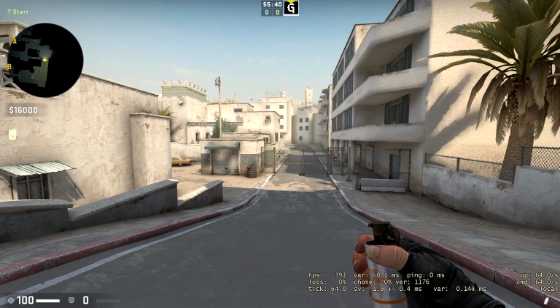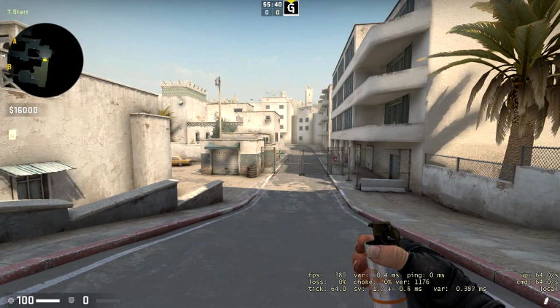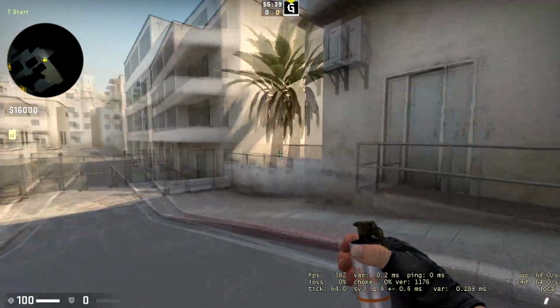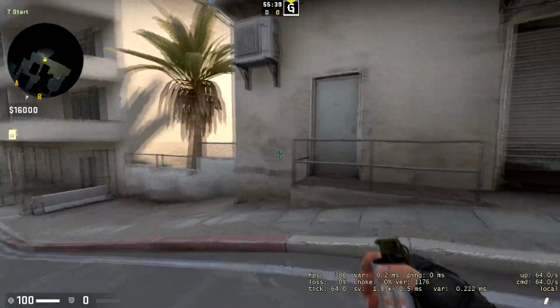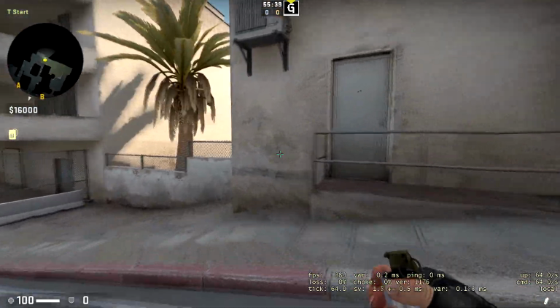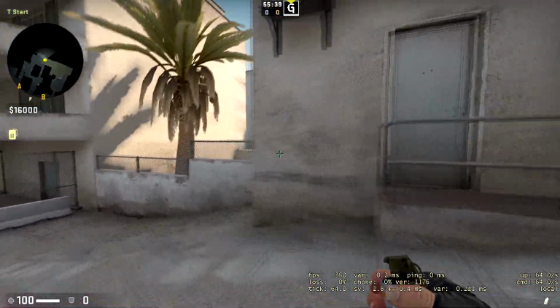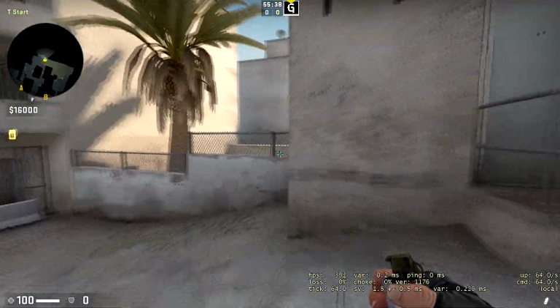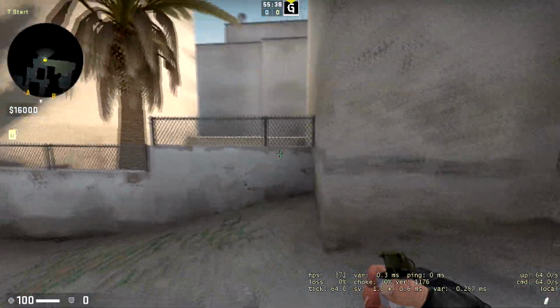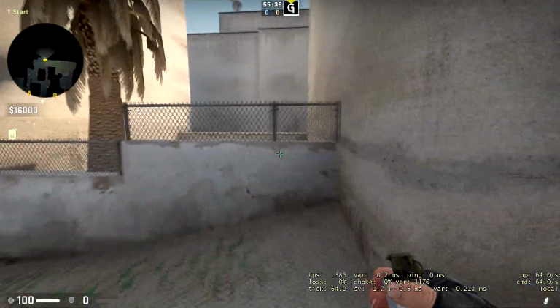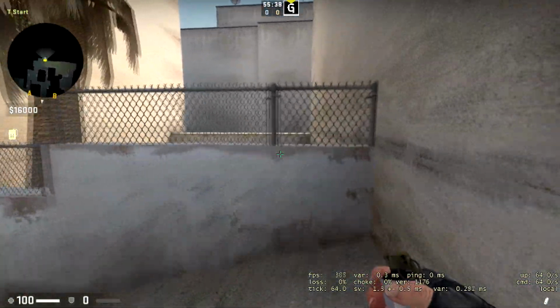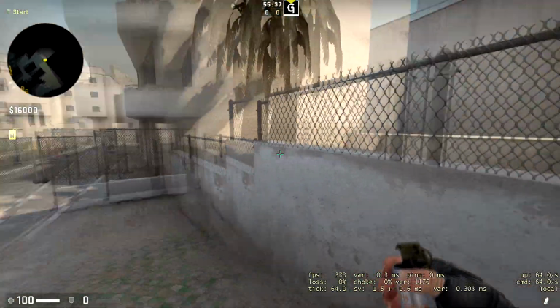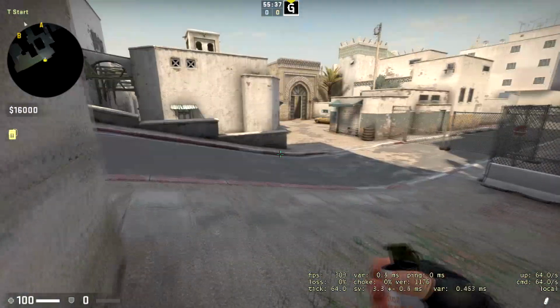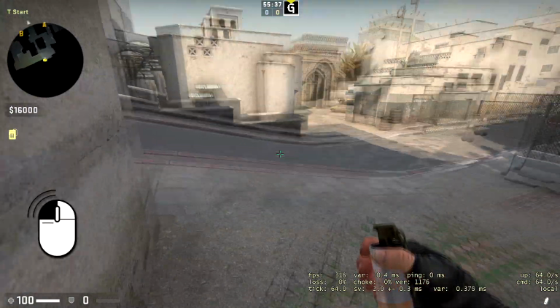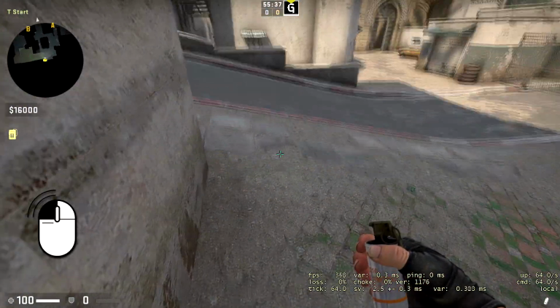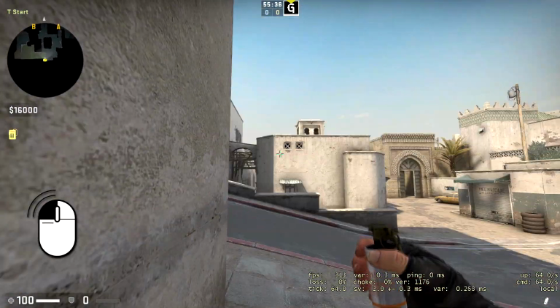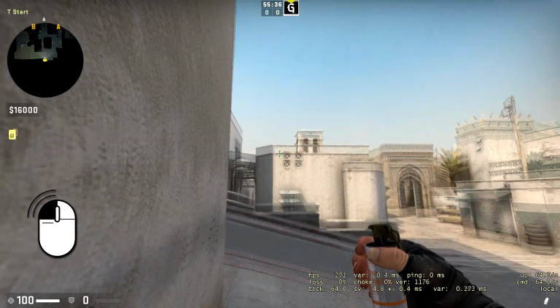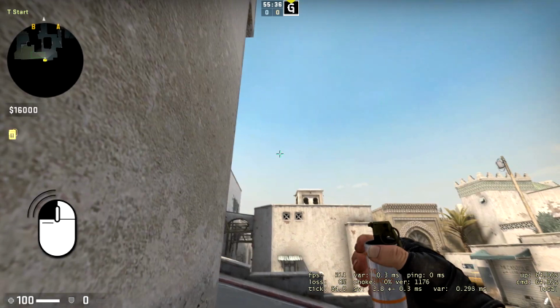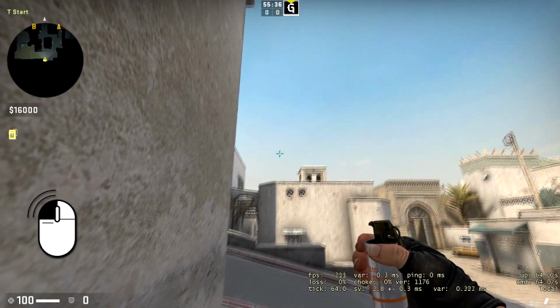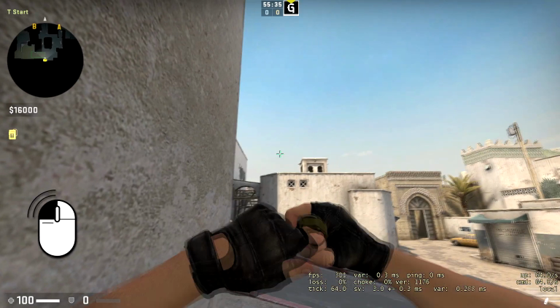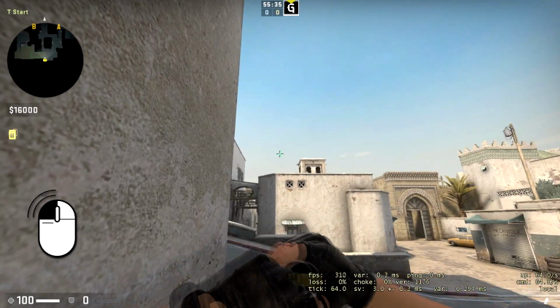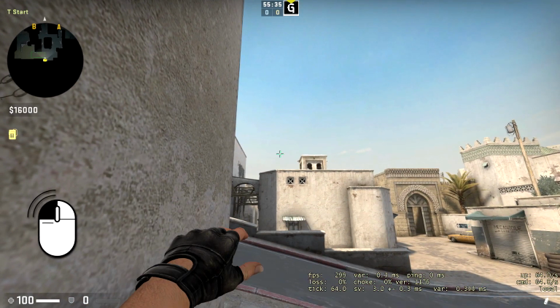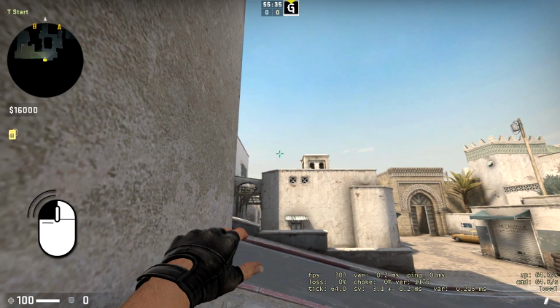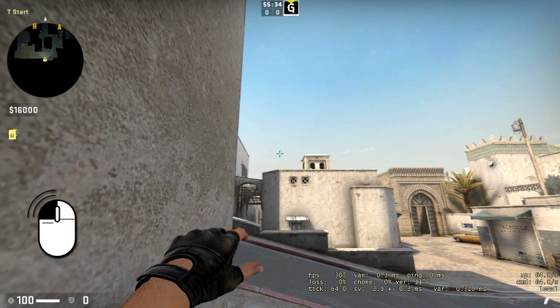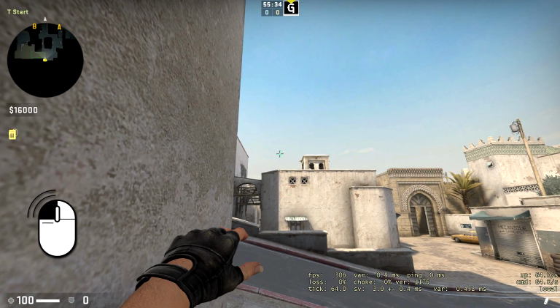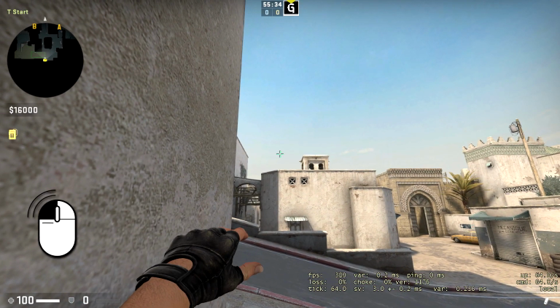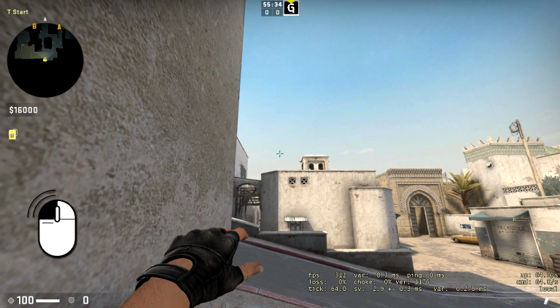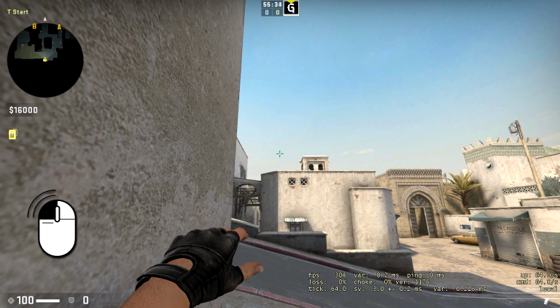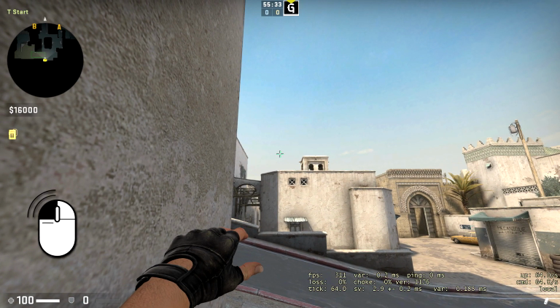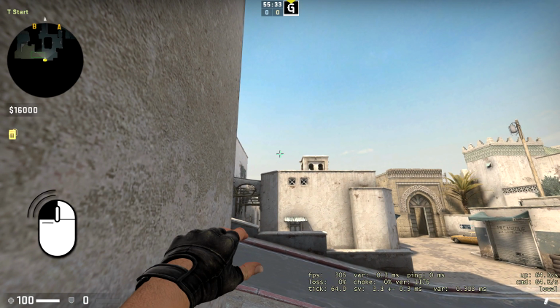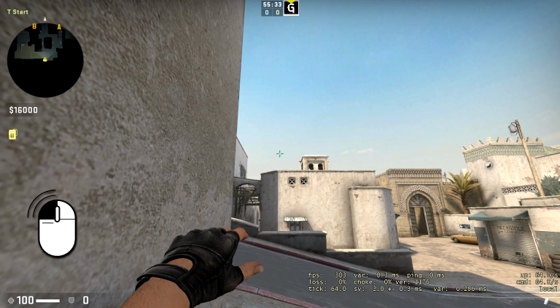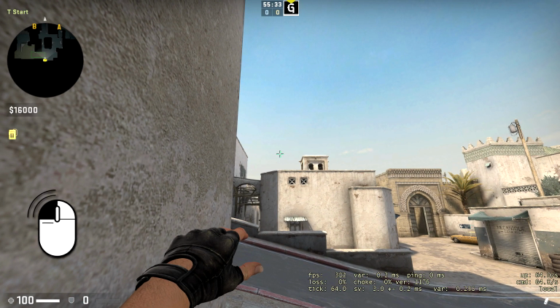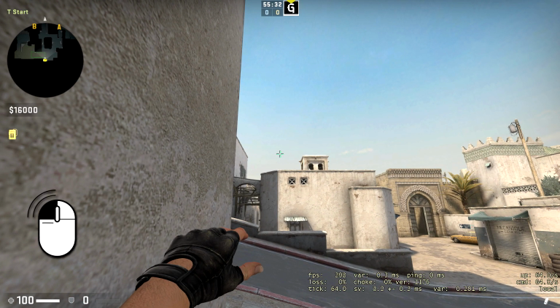Now if you need to use the jump throw, press attack and wait. Then press on your binded key. In my case it's the C key.